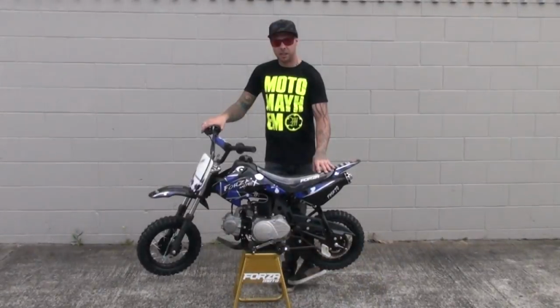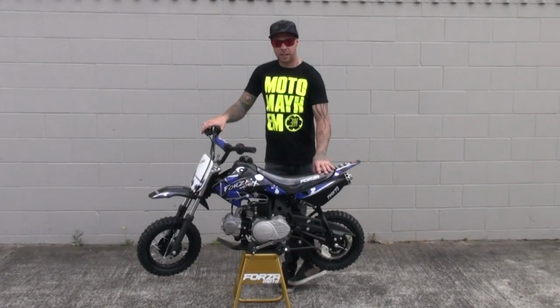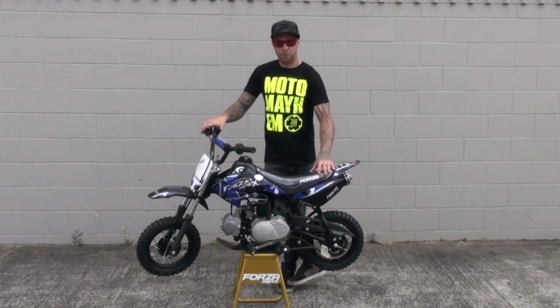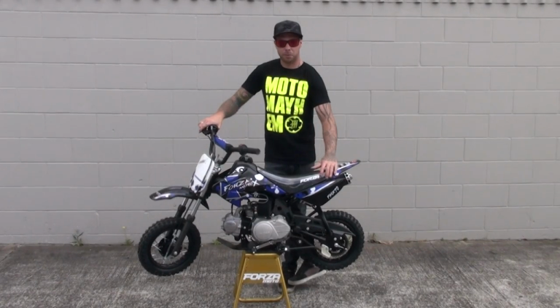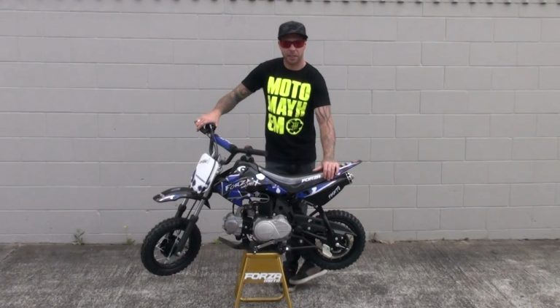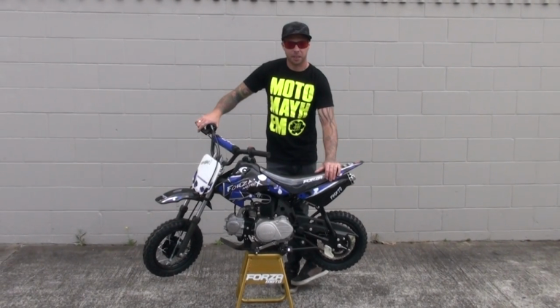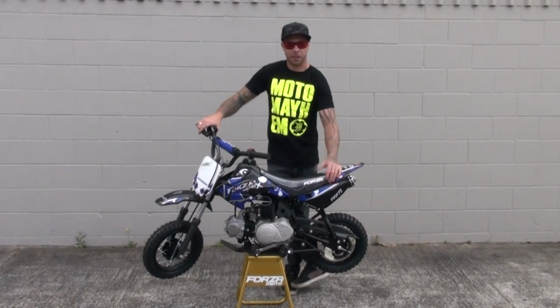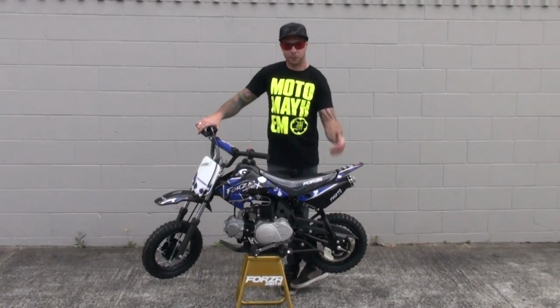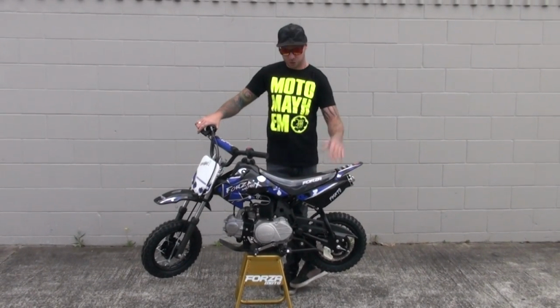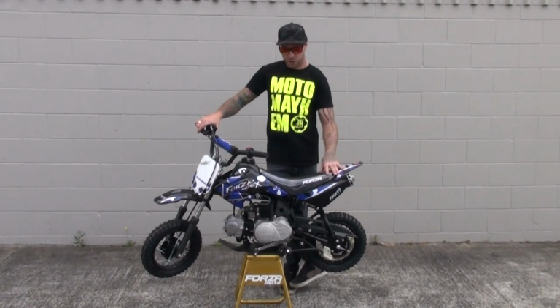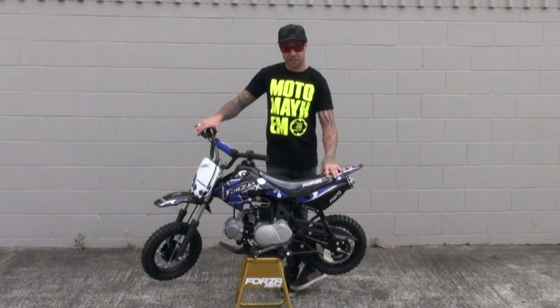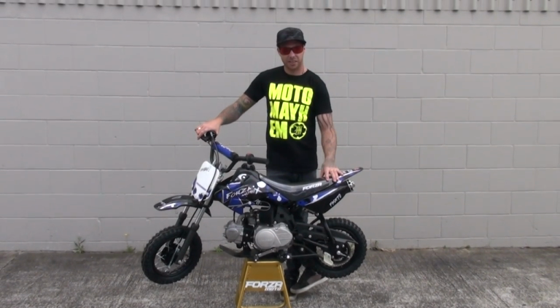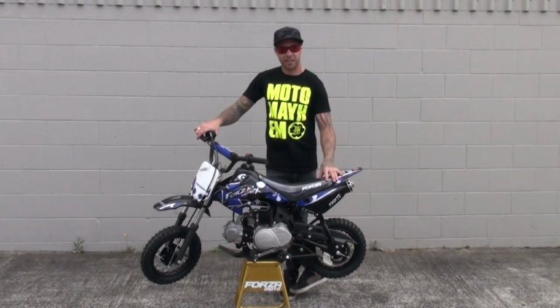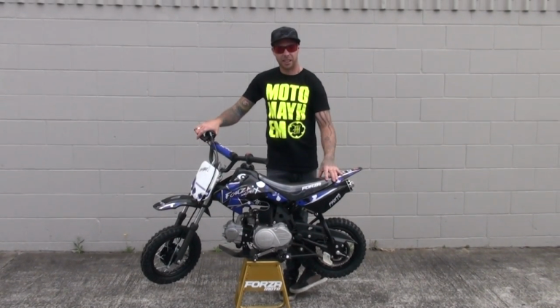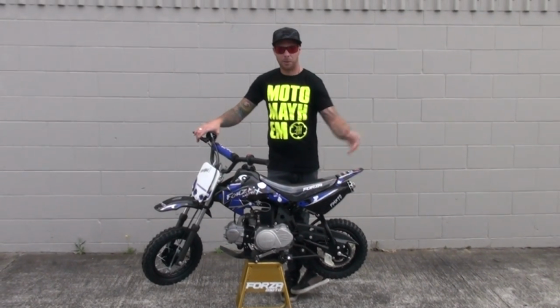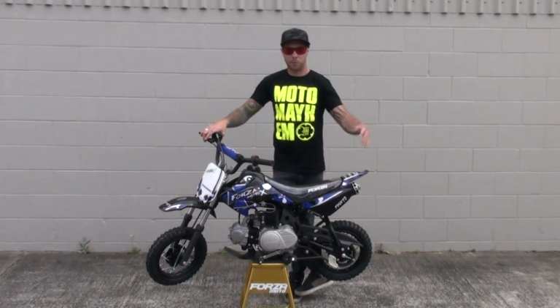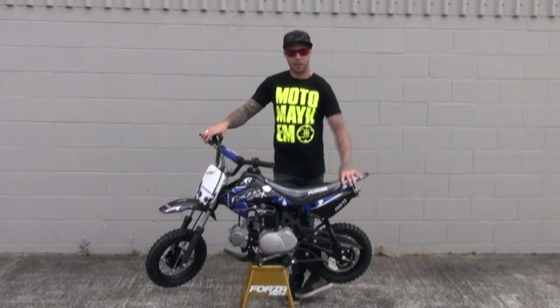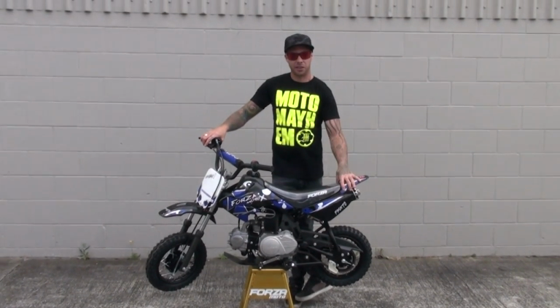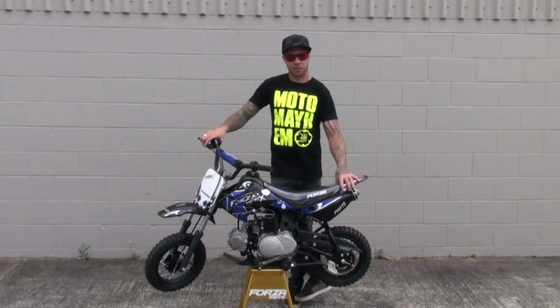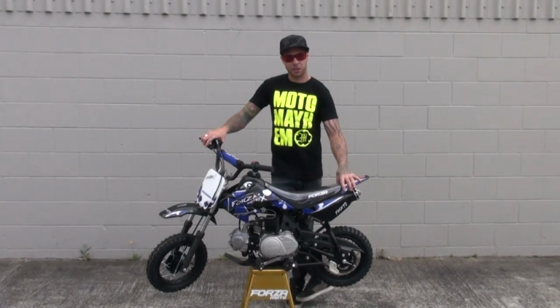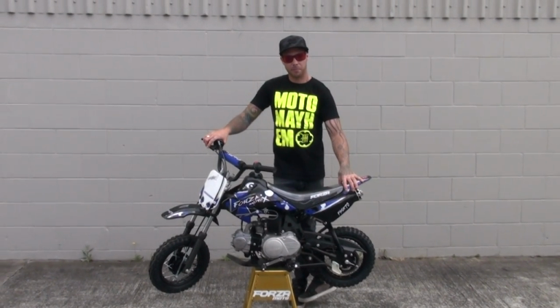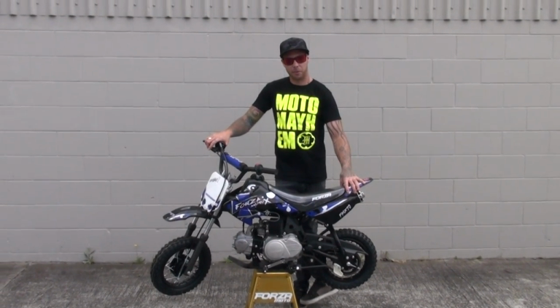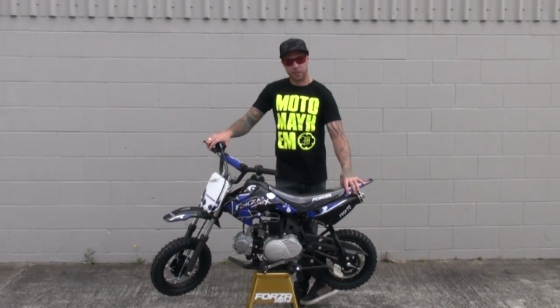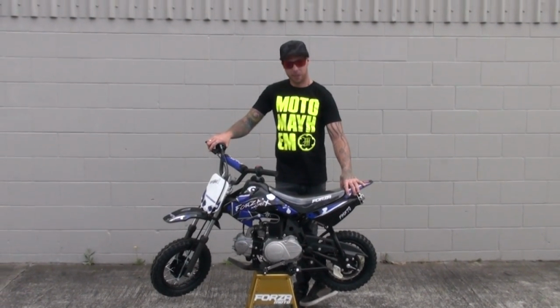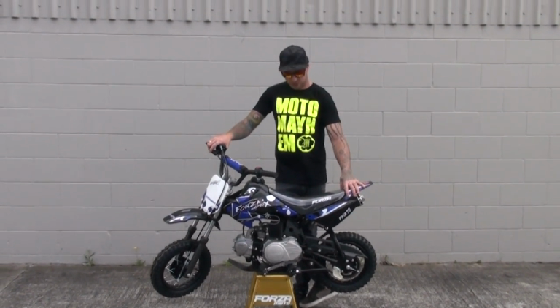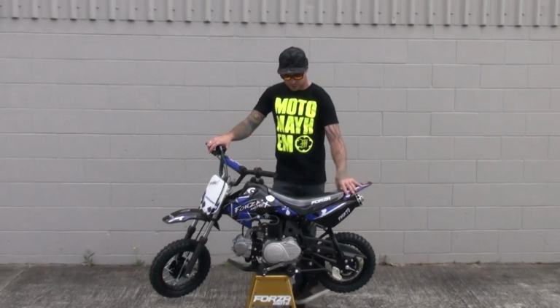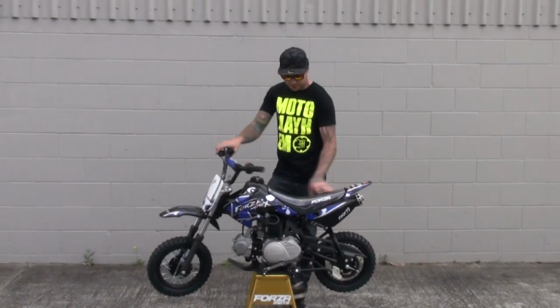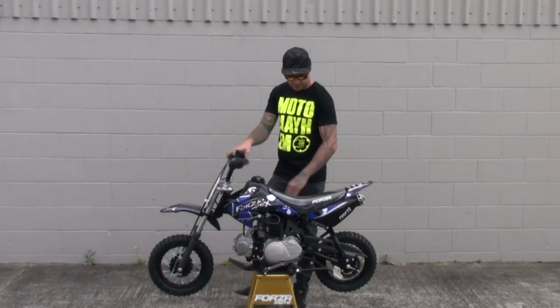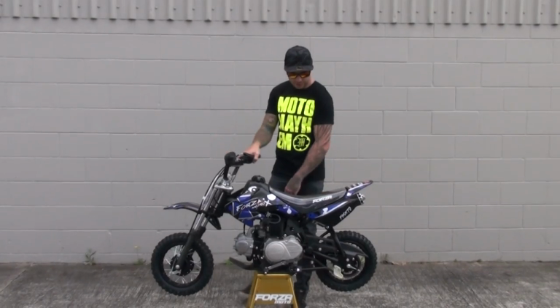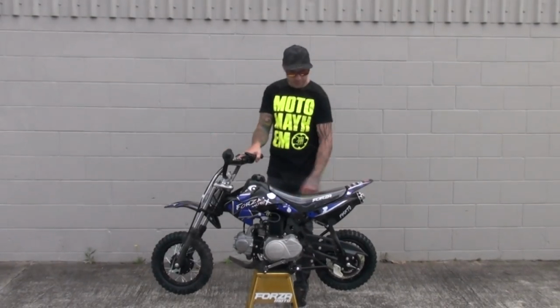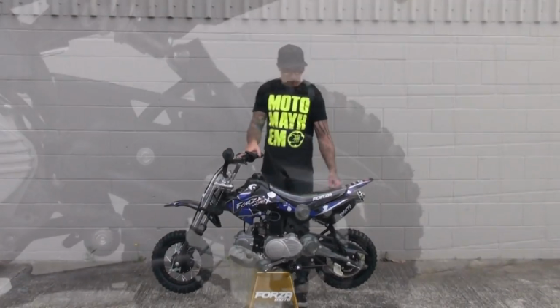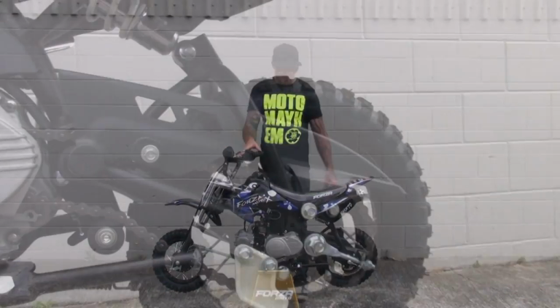Hey, I'm Luke Smith, one of New Zealand's top FMX riders. I'm here at Forza New Zealand, and today we're going over the Forza FMX 70.